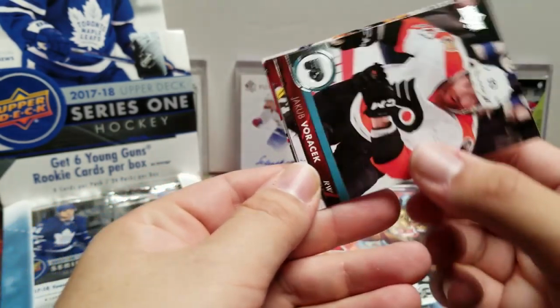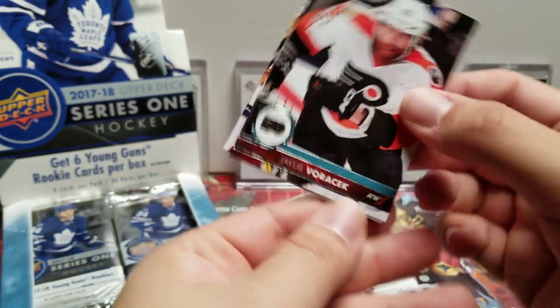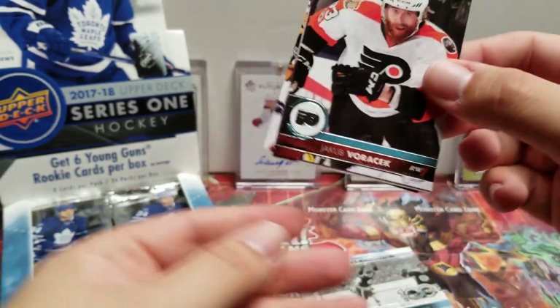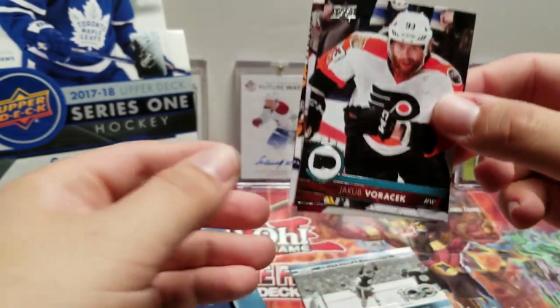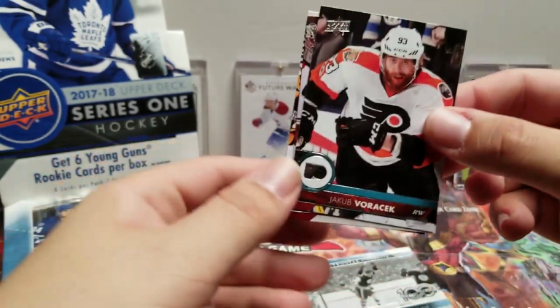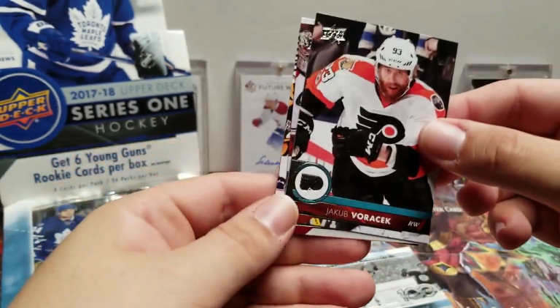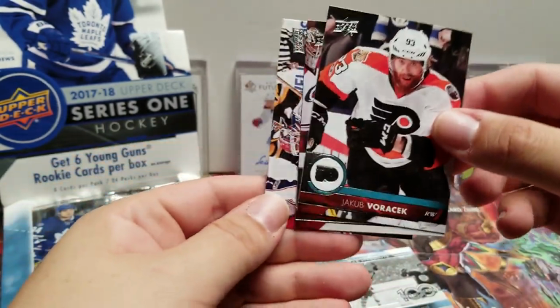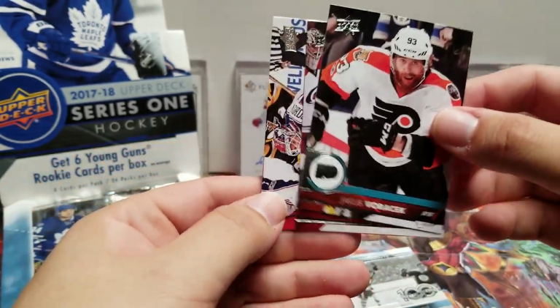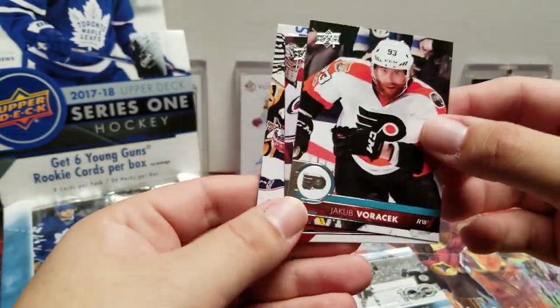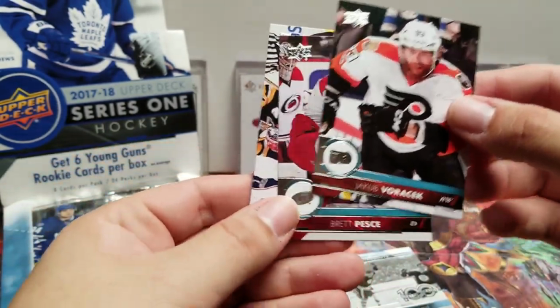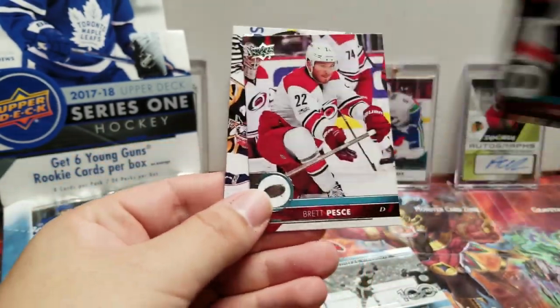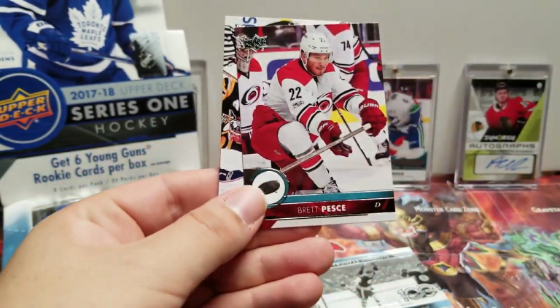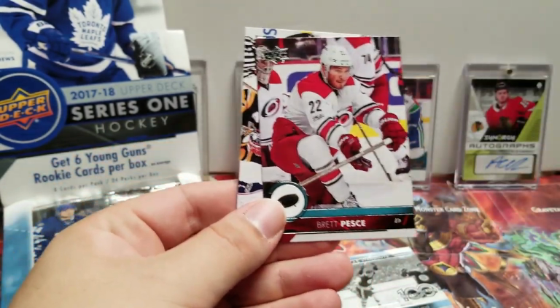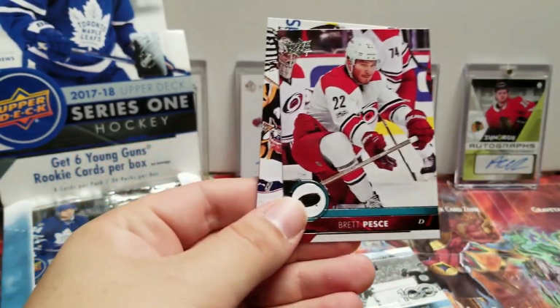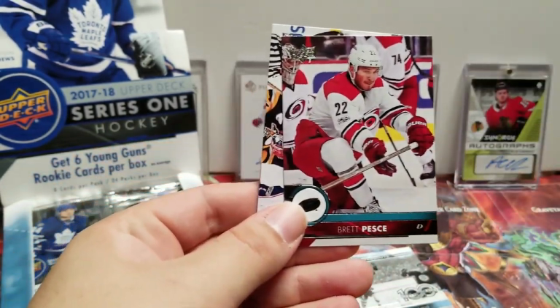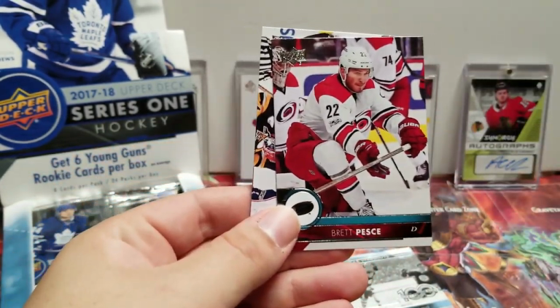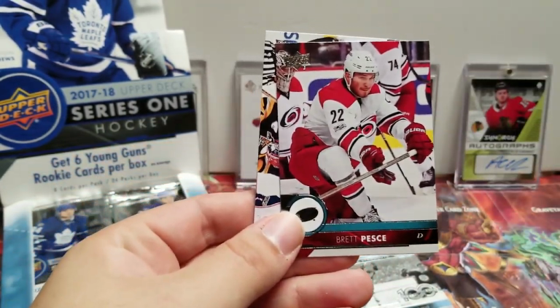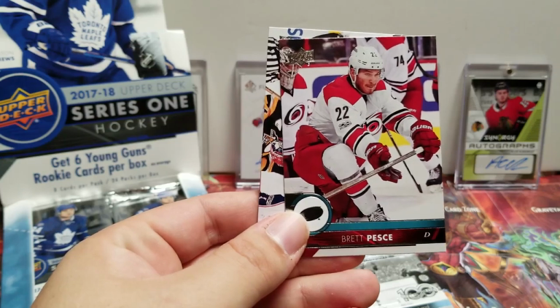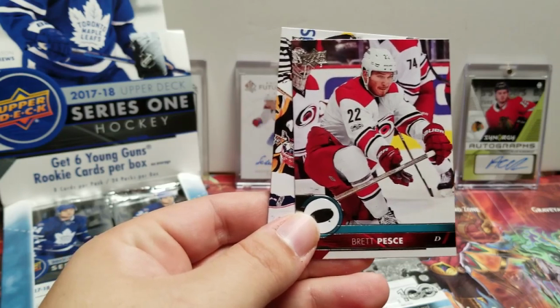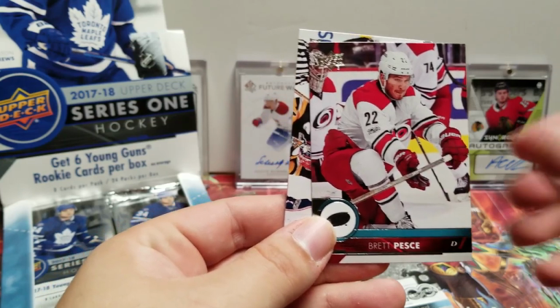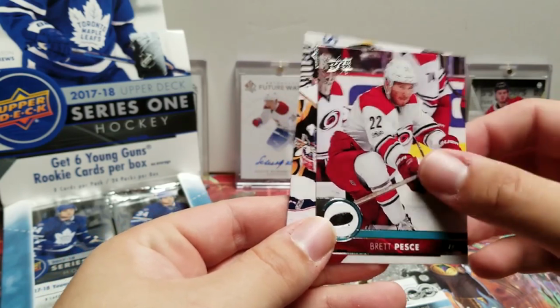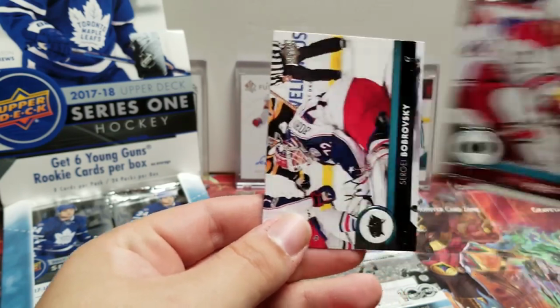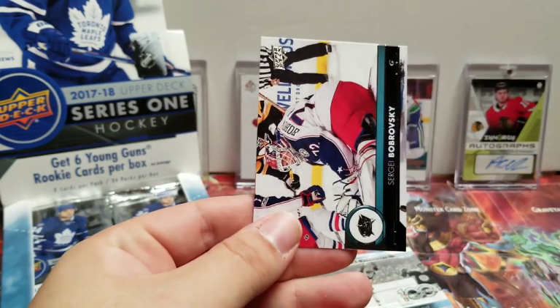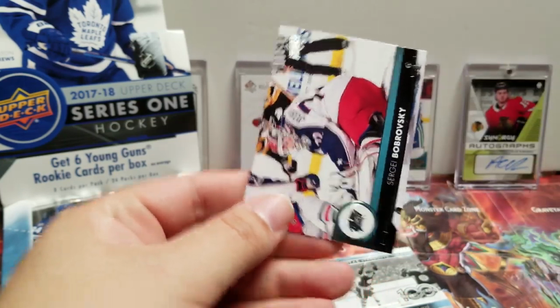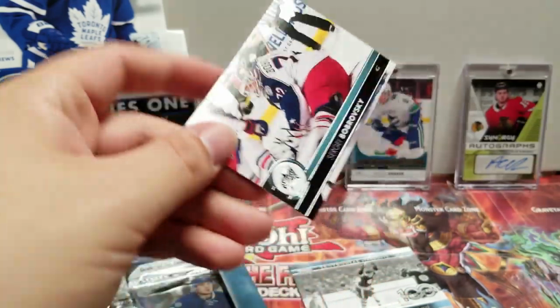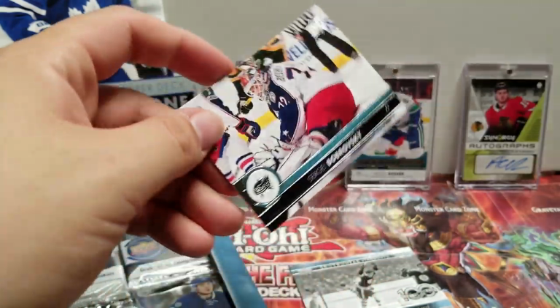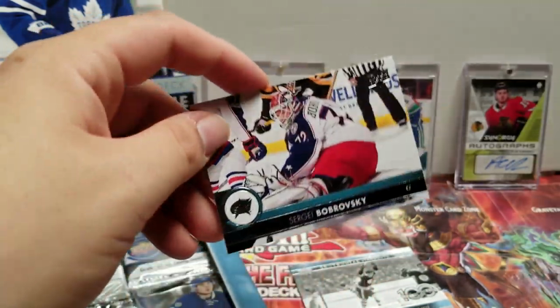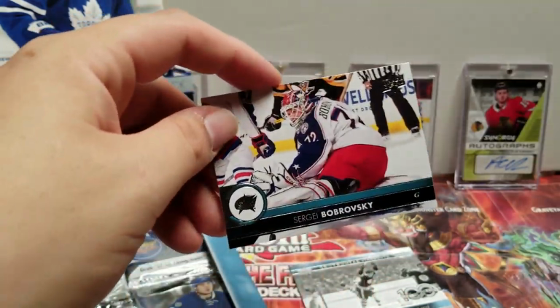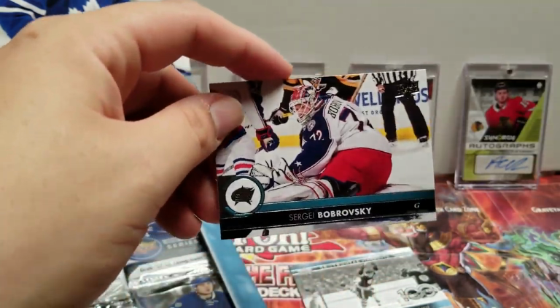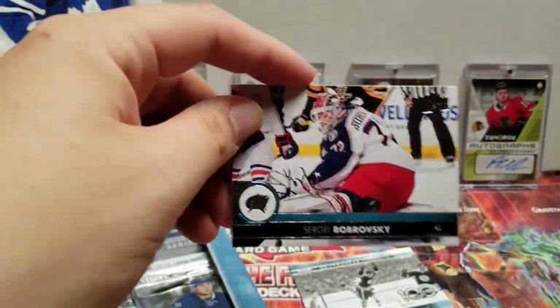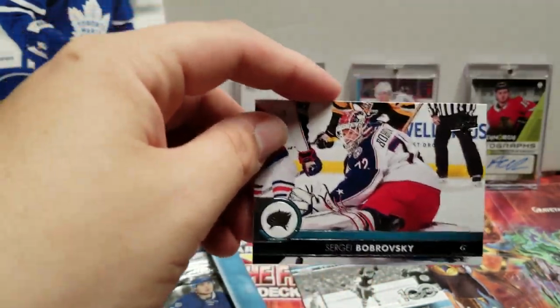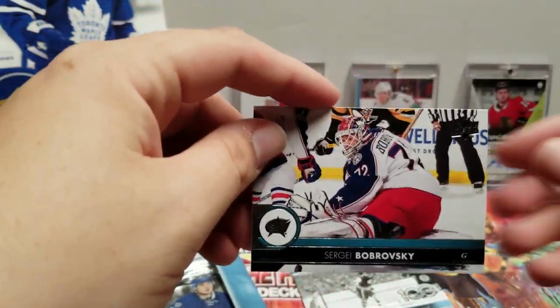Centennial Standouts — Bobby Orr's Cup clinching goal, pretty cool. Jonathan Quick, Jacob Voroshik, Brett Pesce, and Bob.